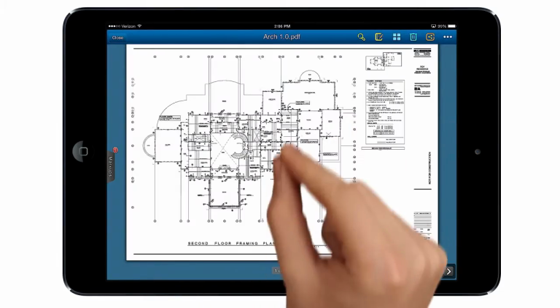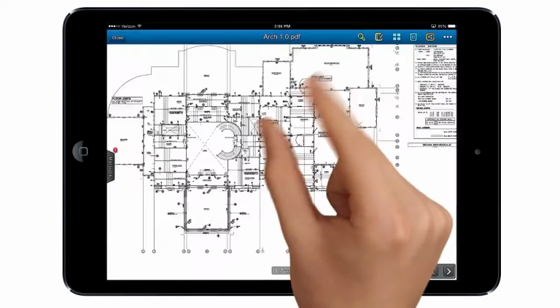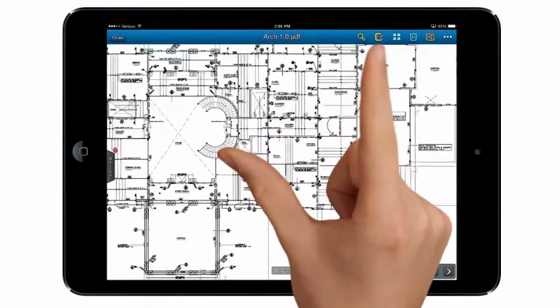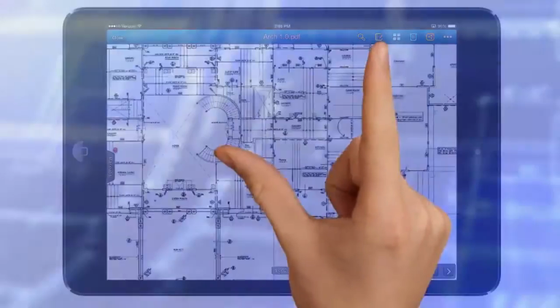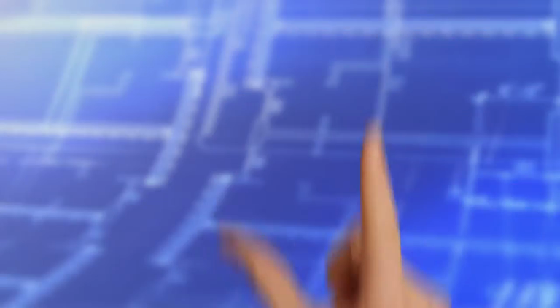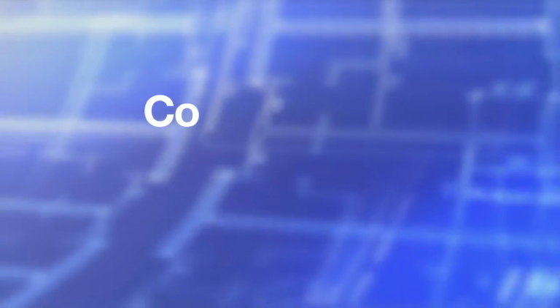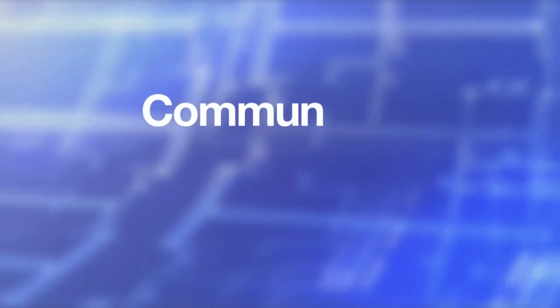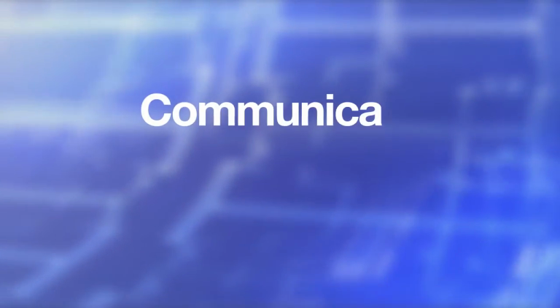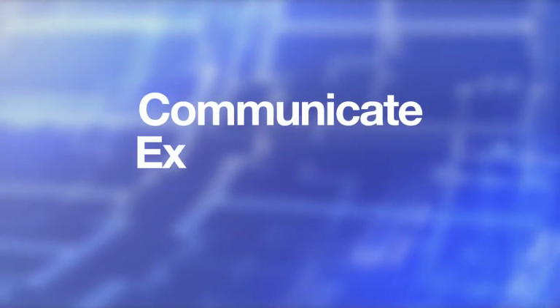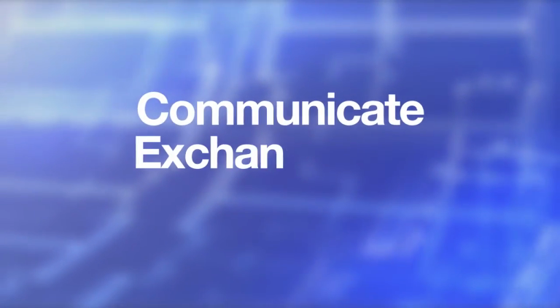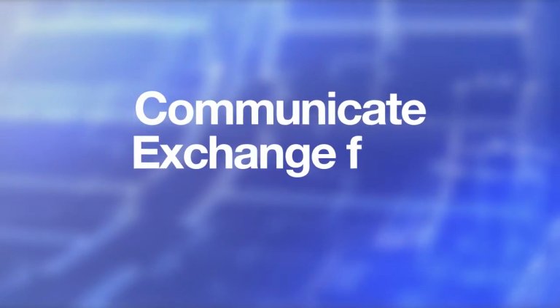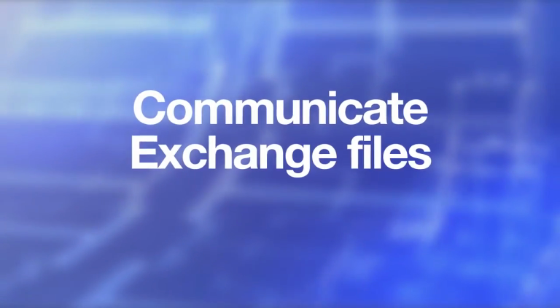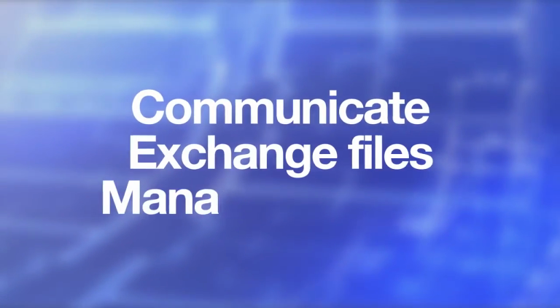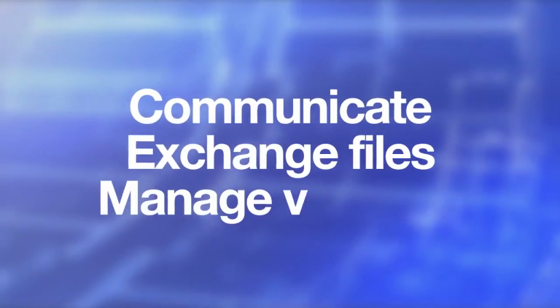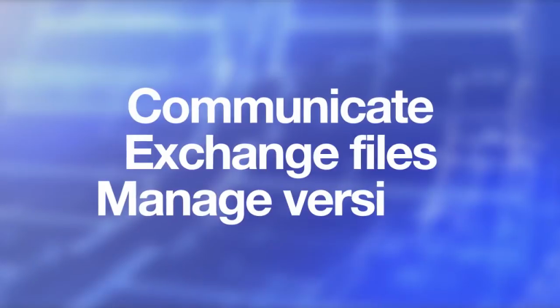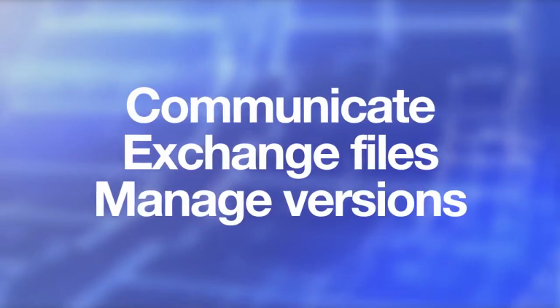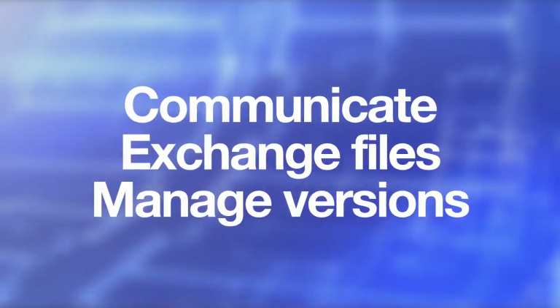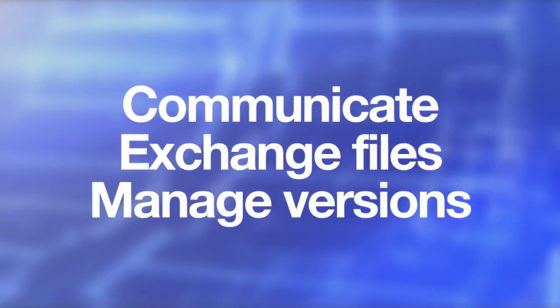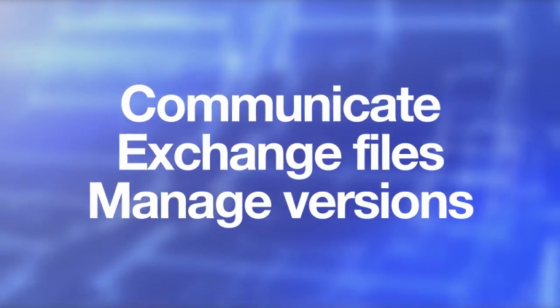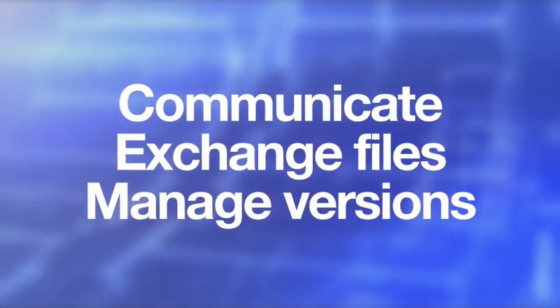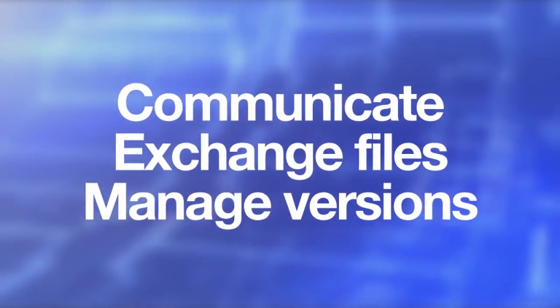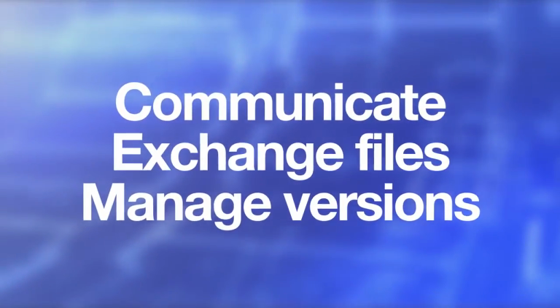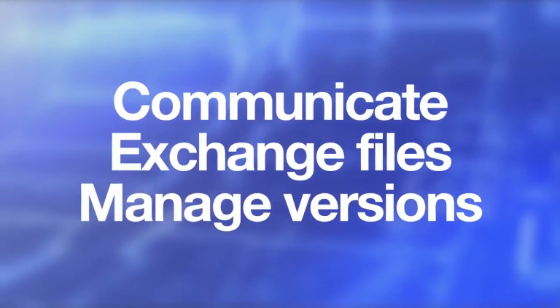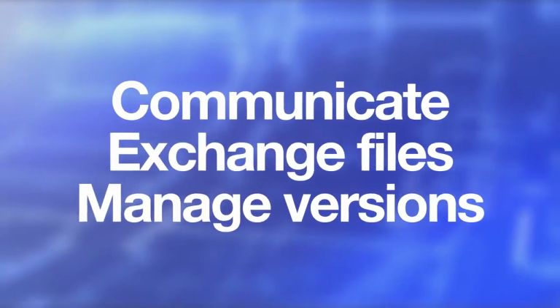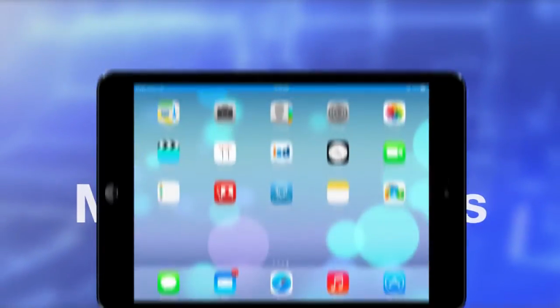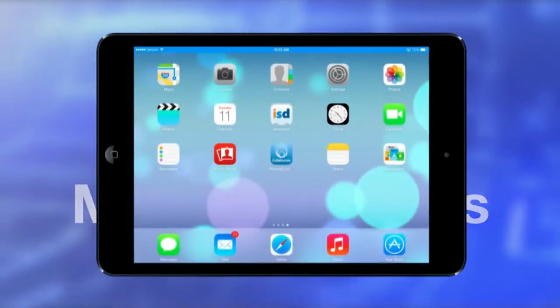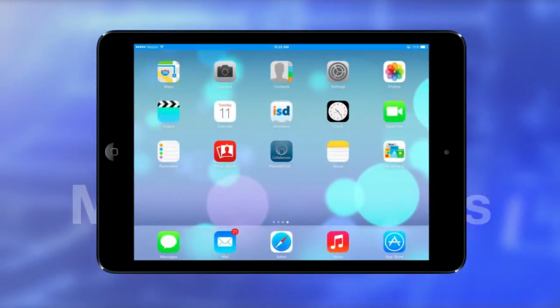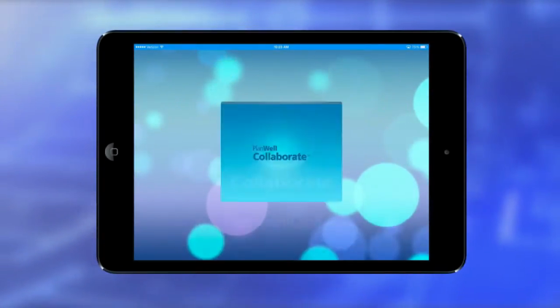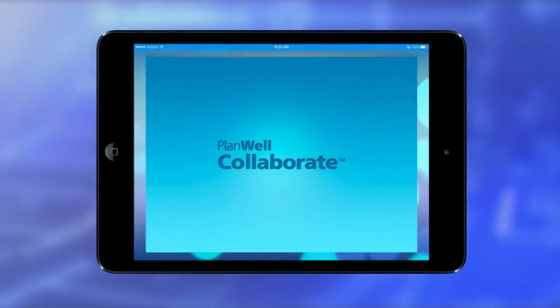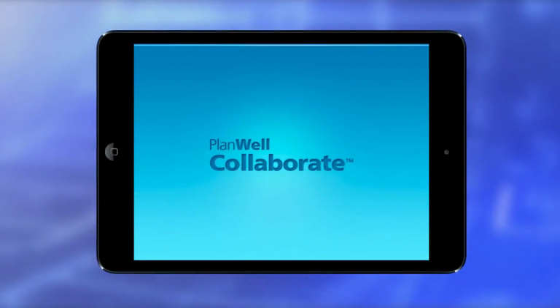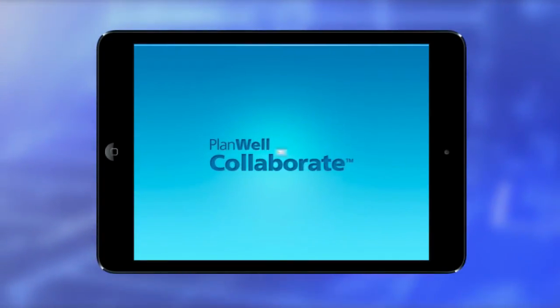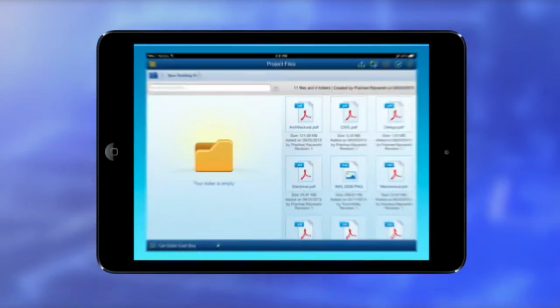Team members can communicate, exchange files, and manage versions anywhere, anytime, using our fast and responsive cloud connection.